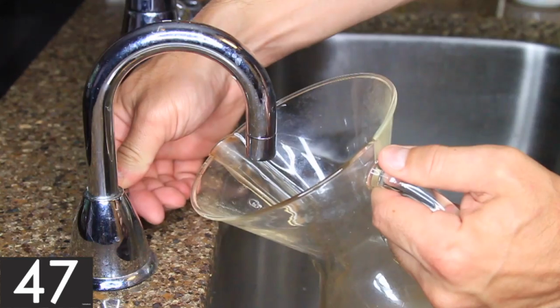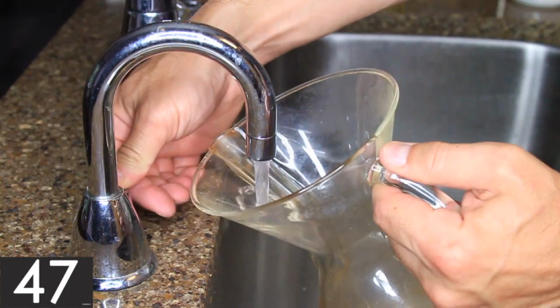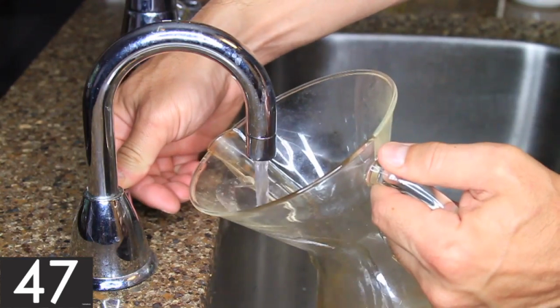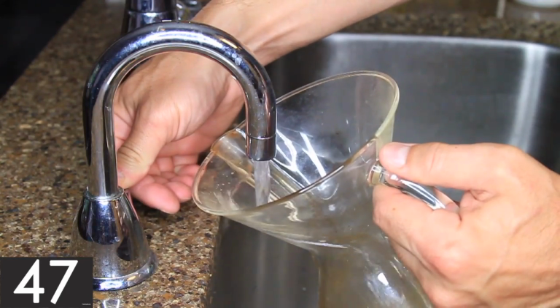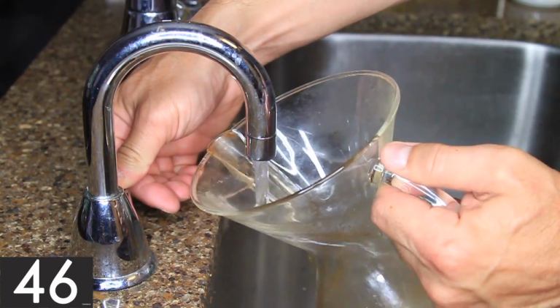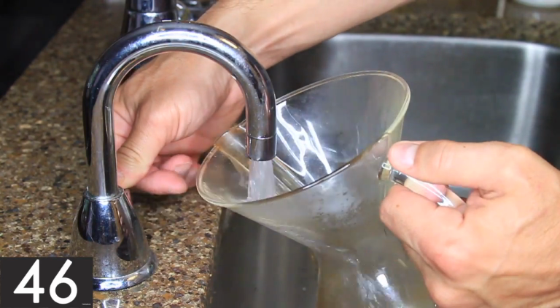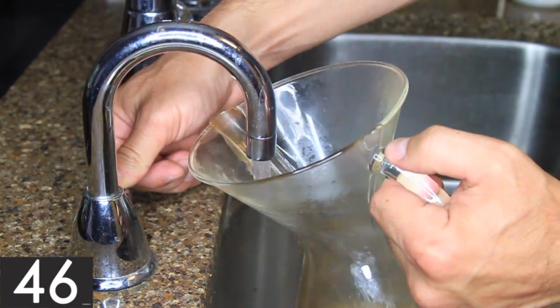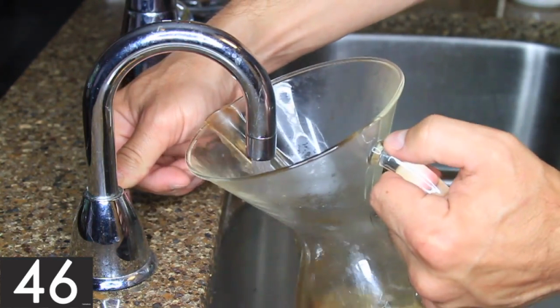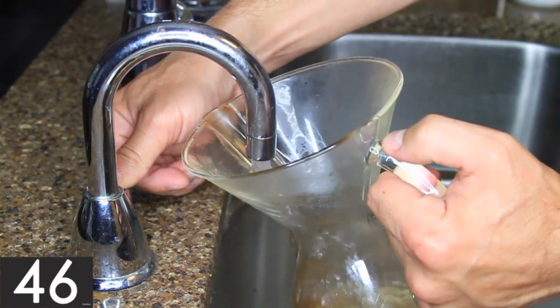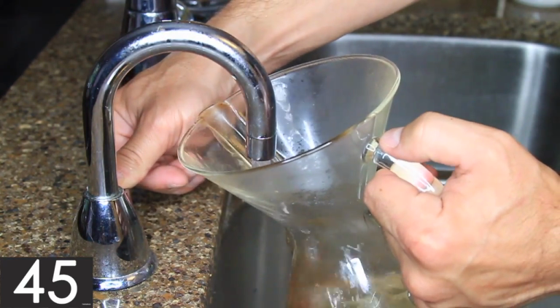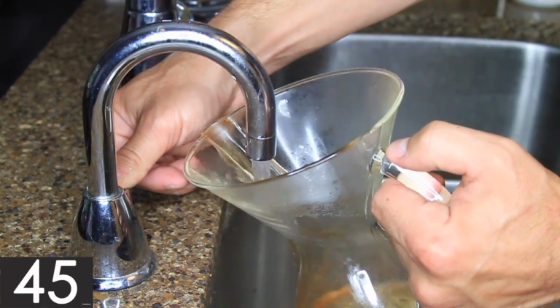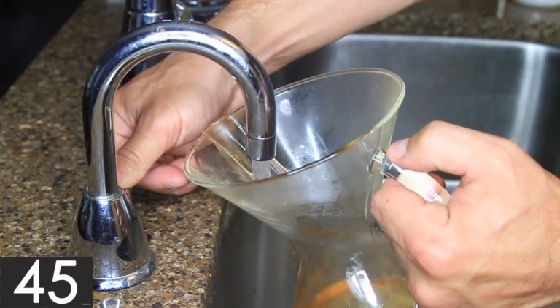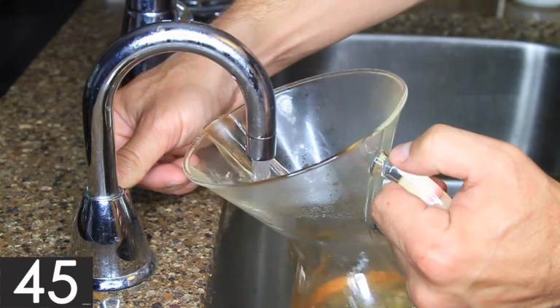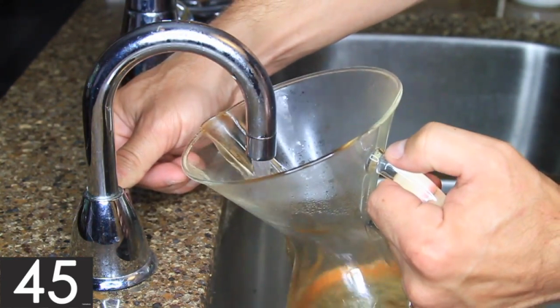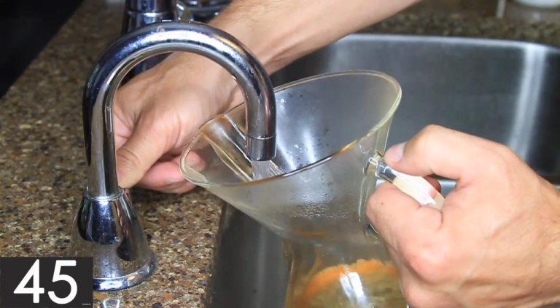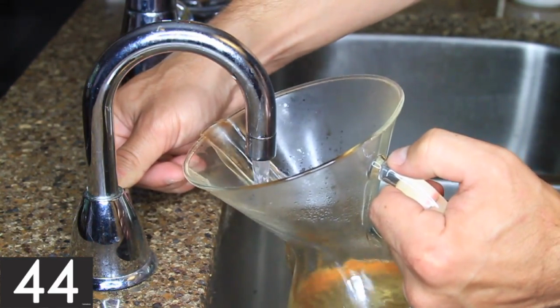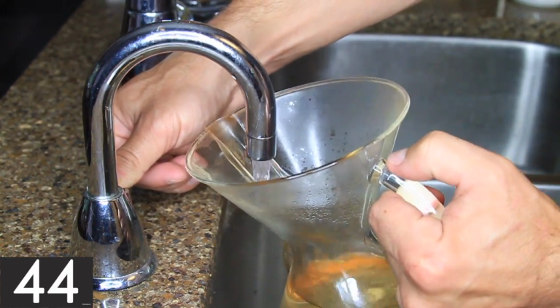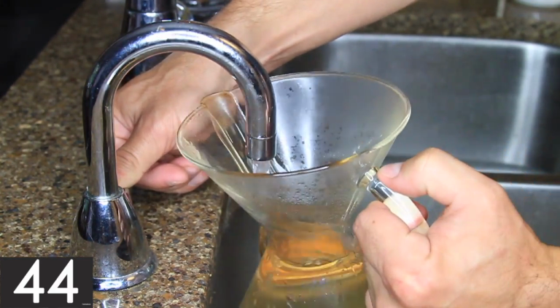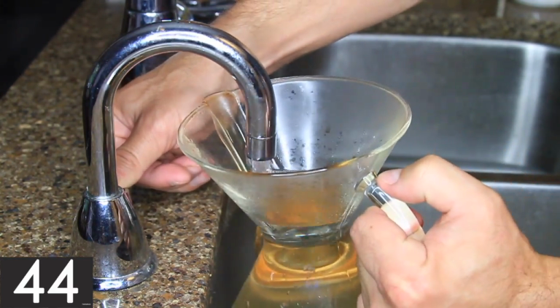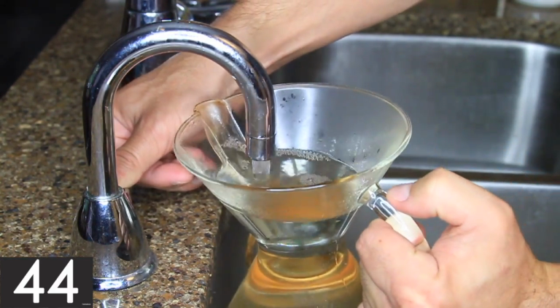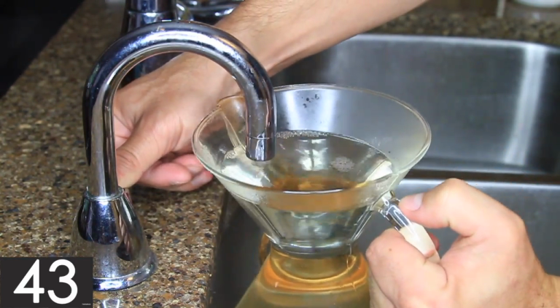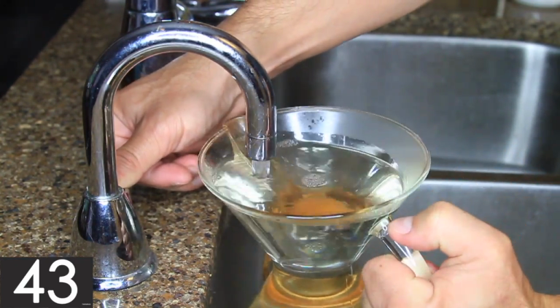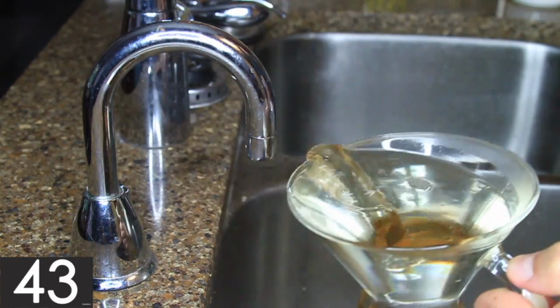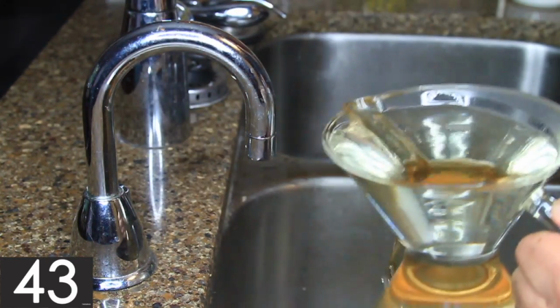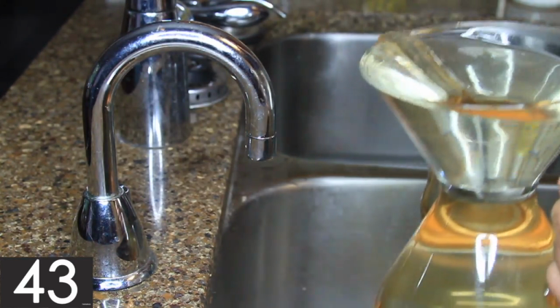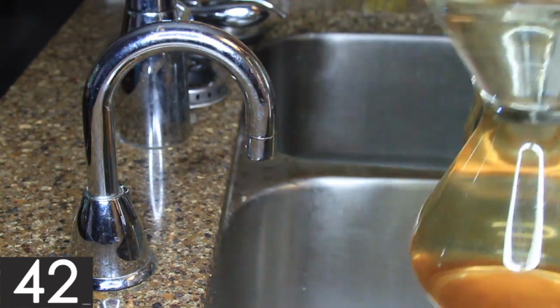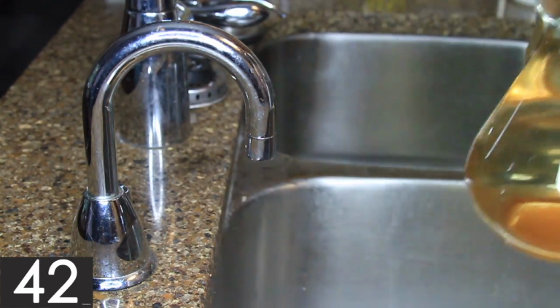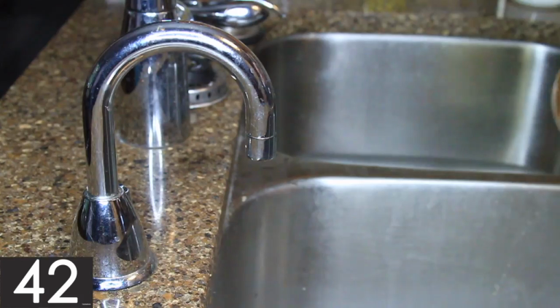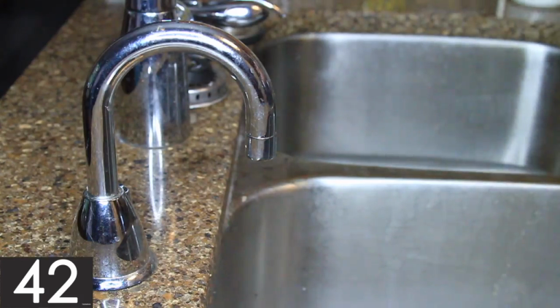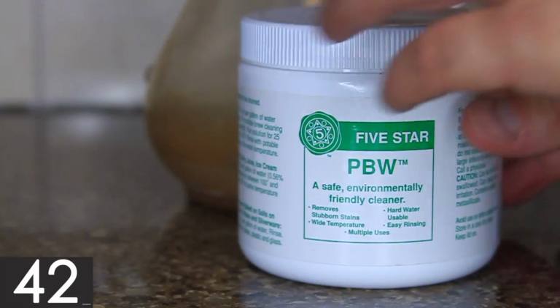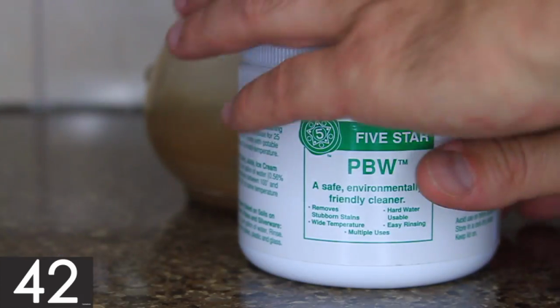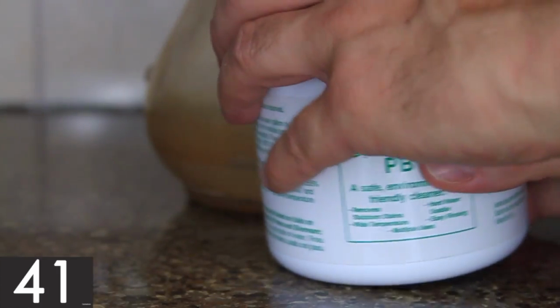First, fill the Chemex to the top with hot water. I used a hot water dispenser, but hot water from the sink should work fine too.